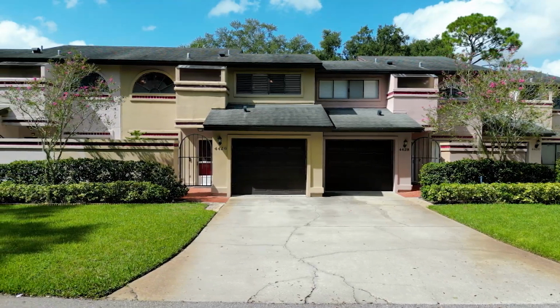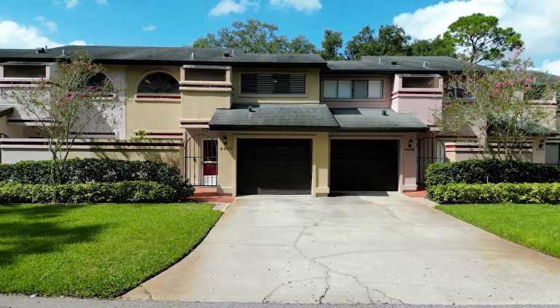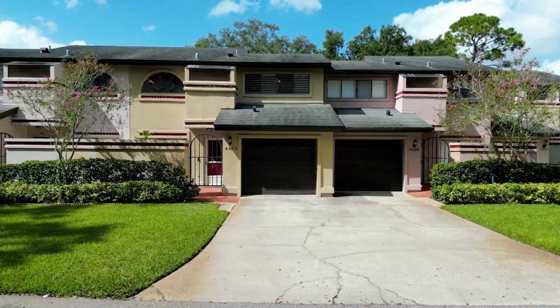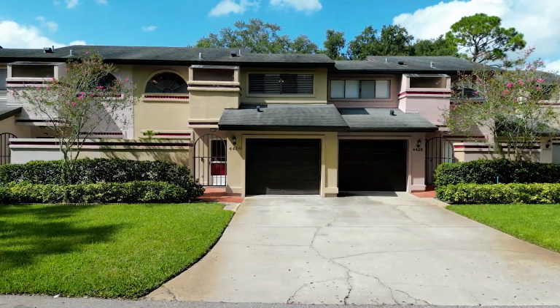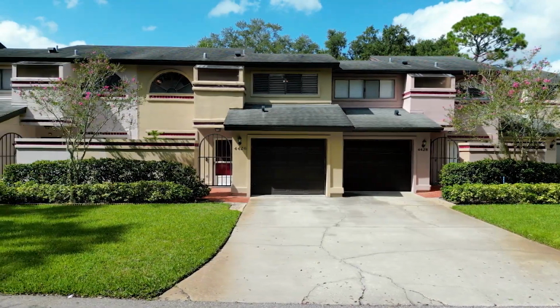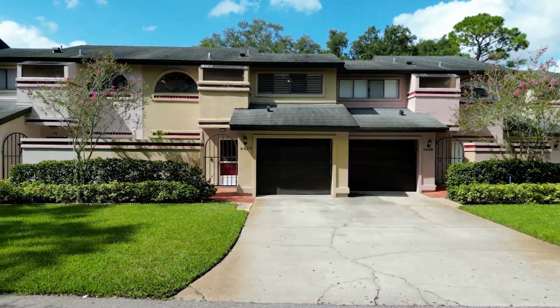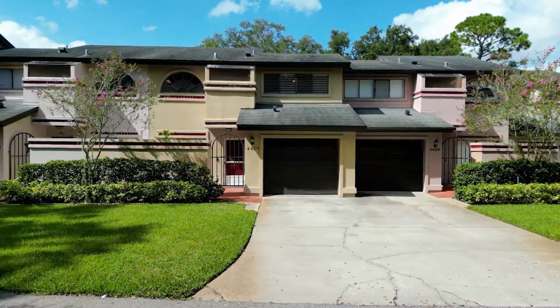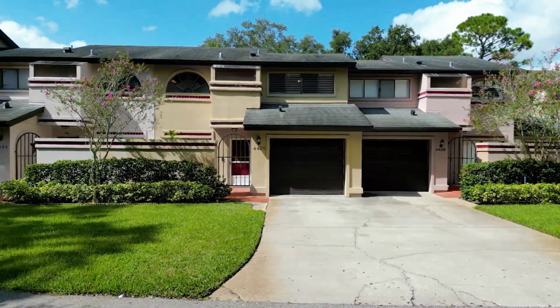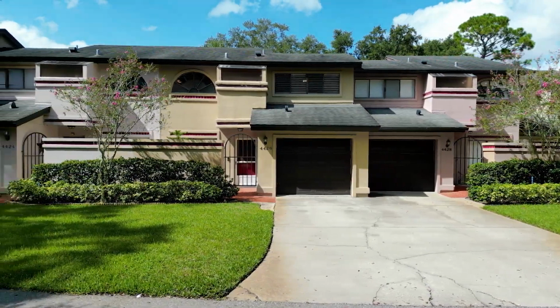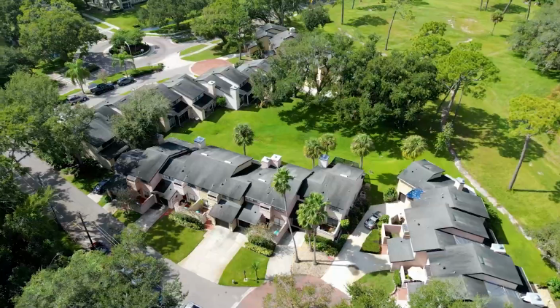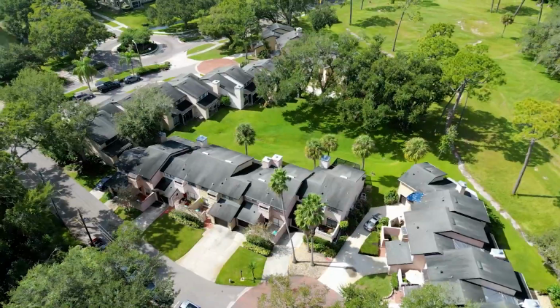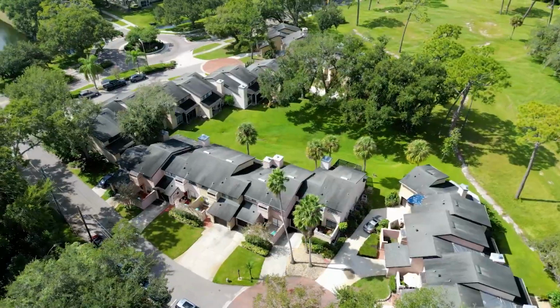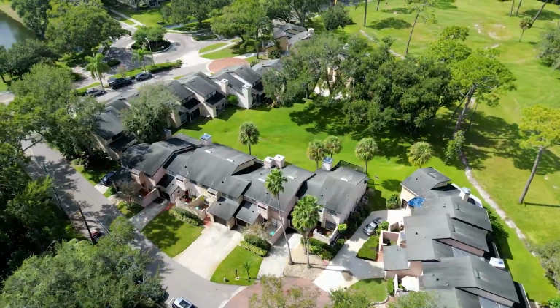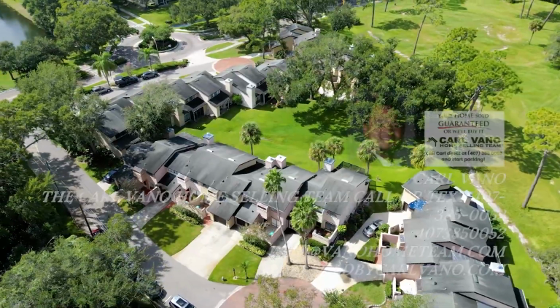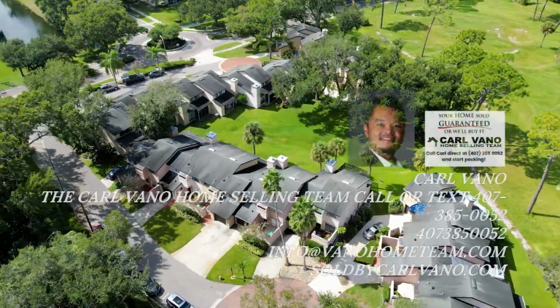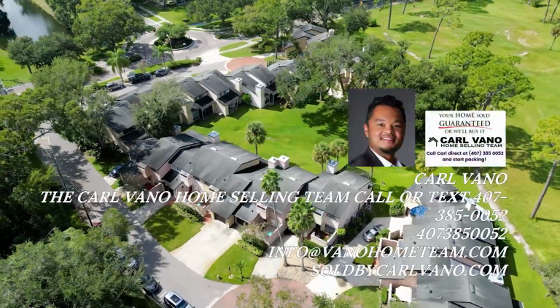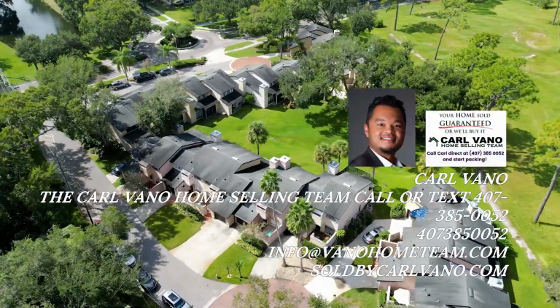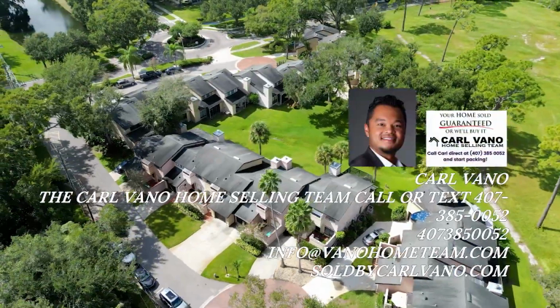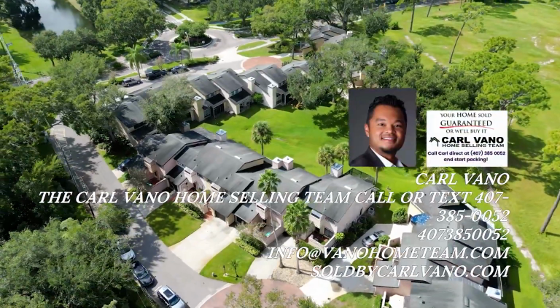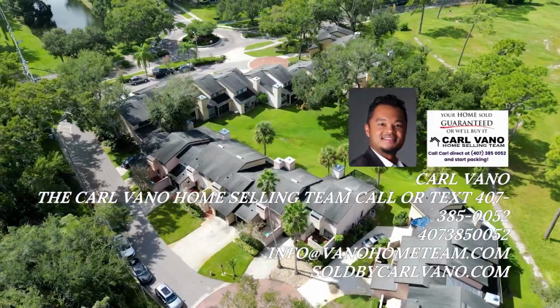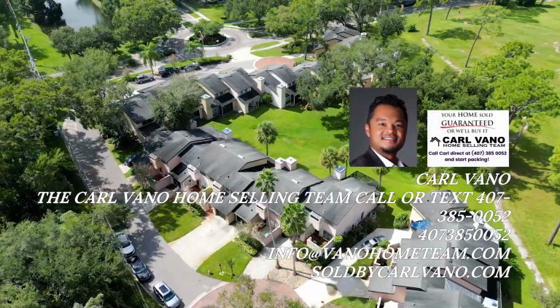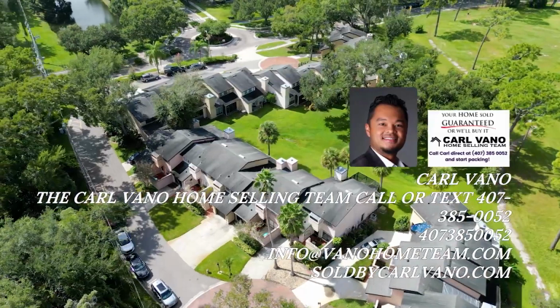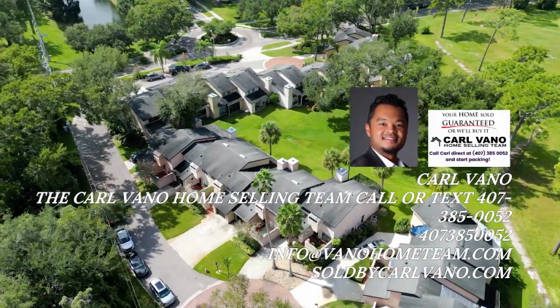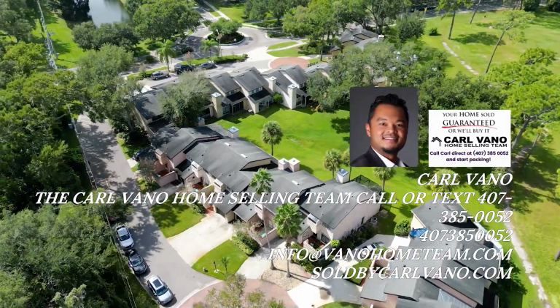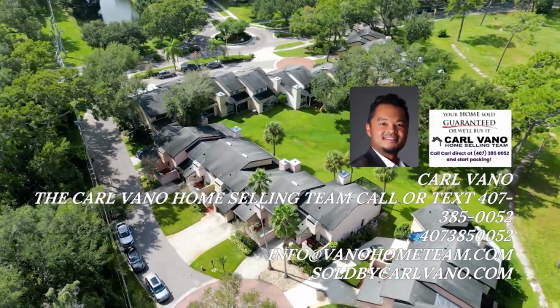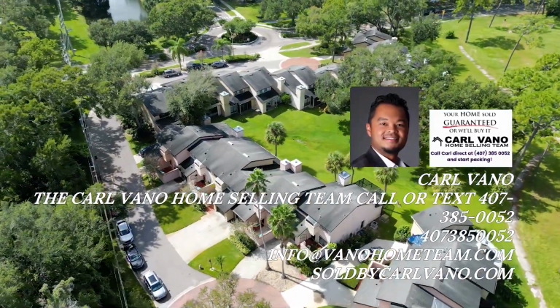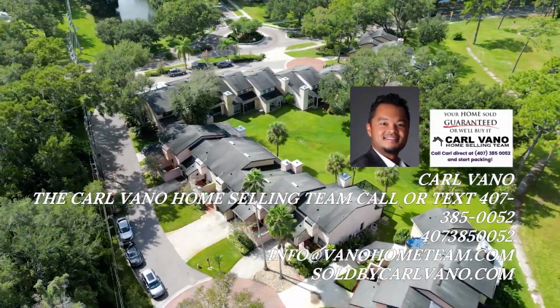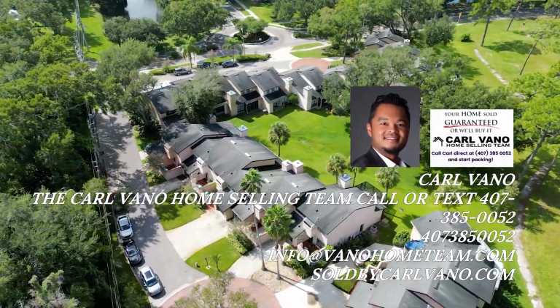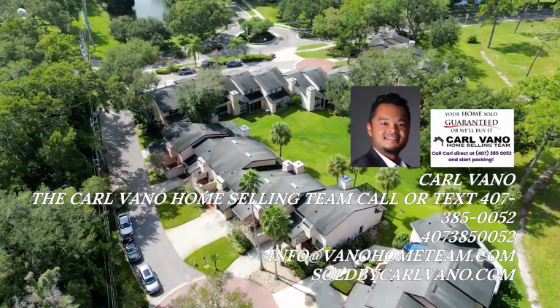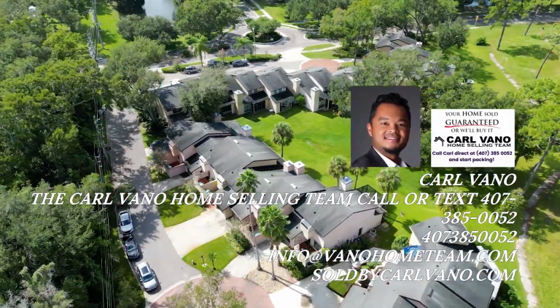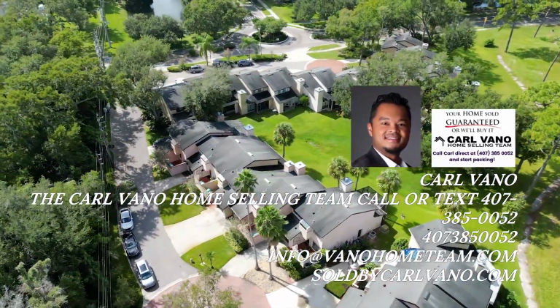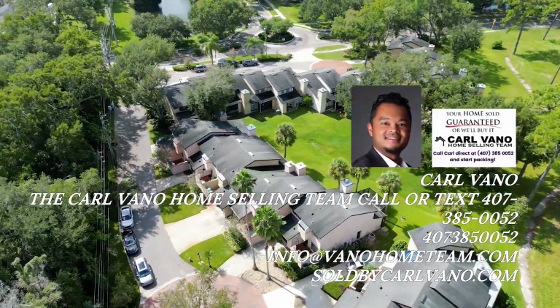This must-see gem is in high demand, so call today for a private tour and make this property your own.